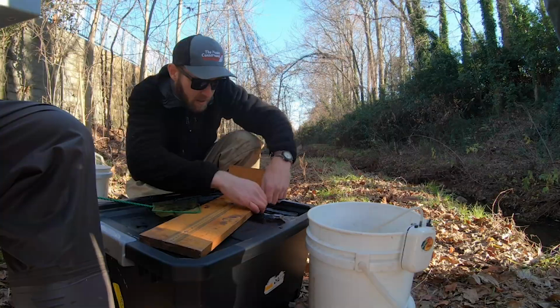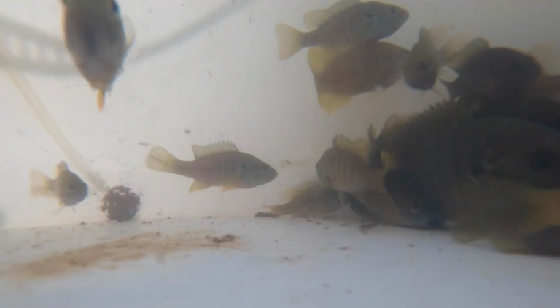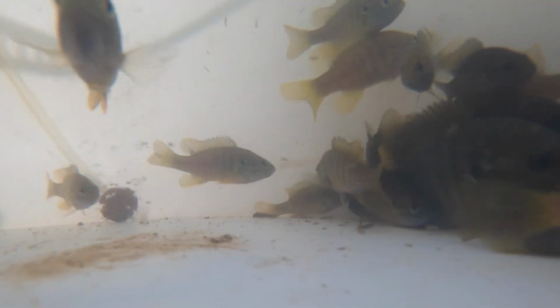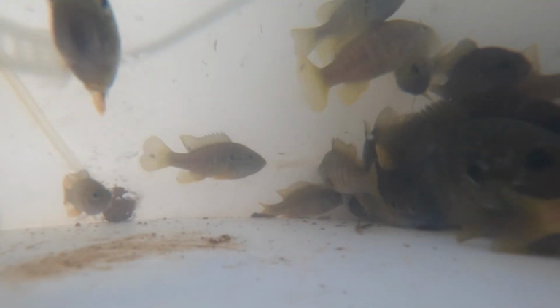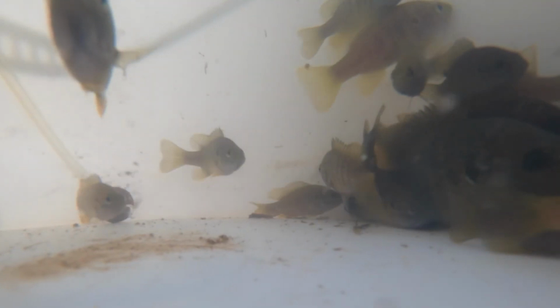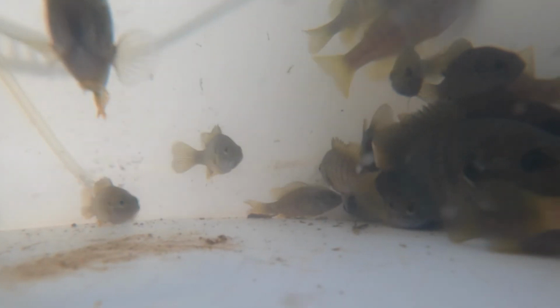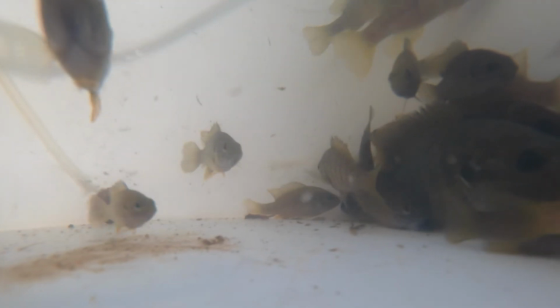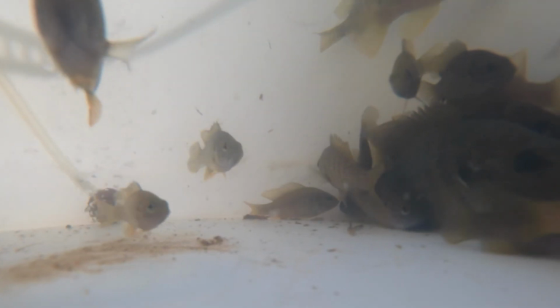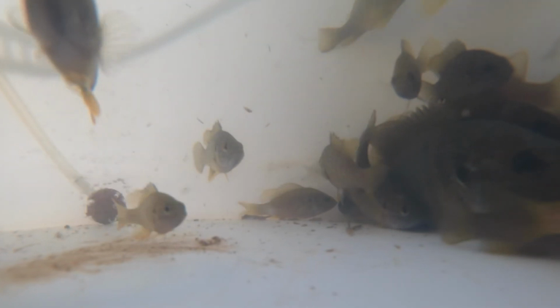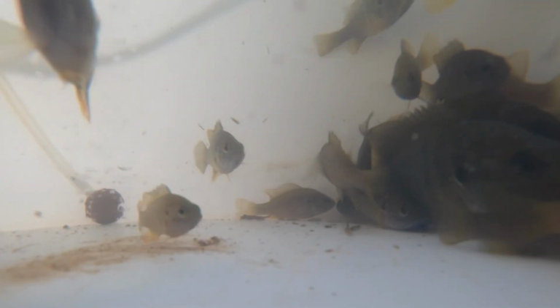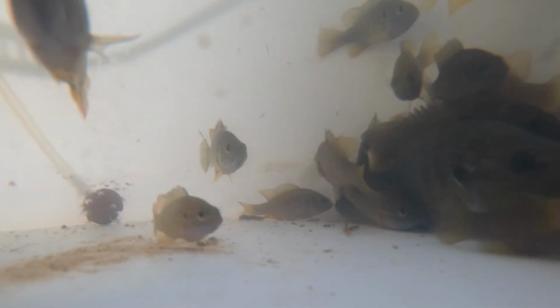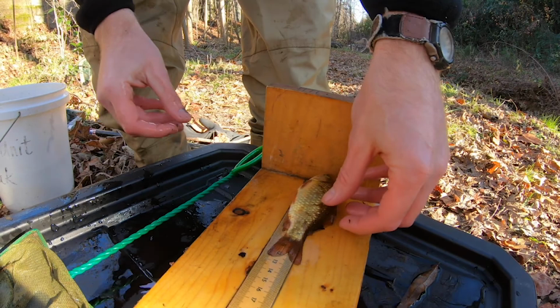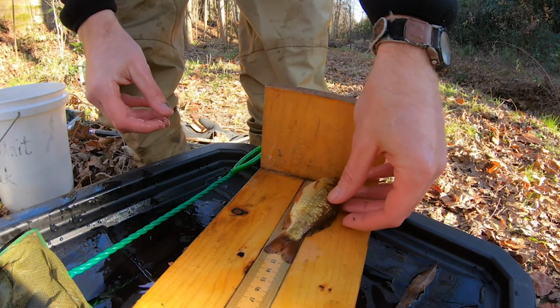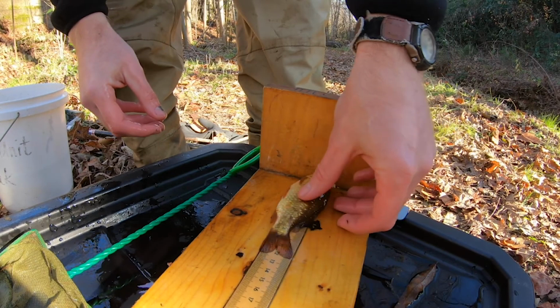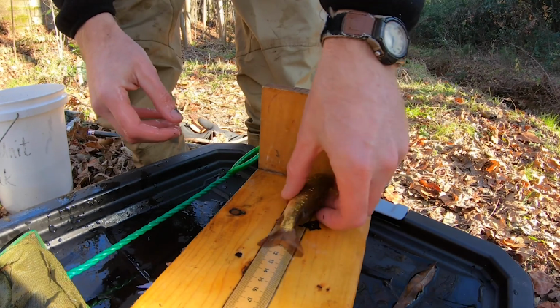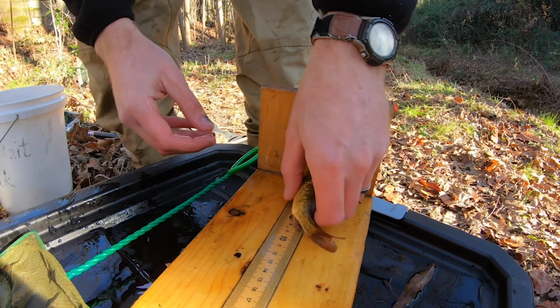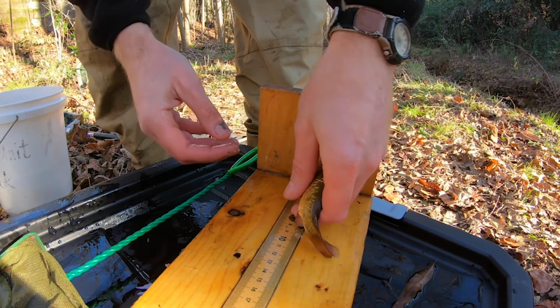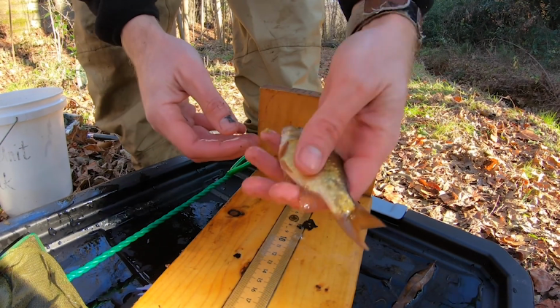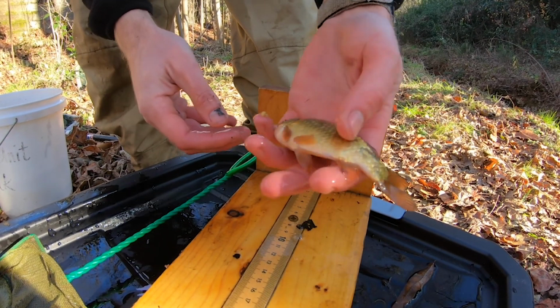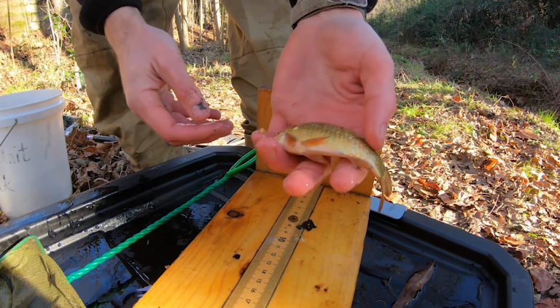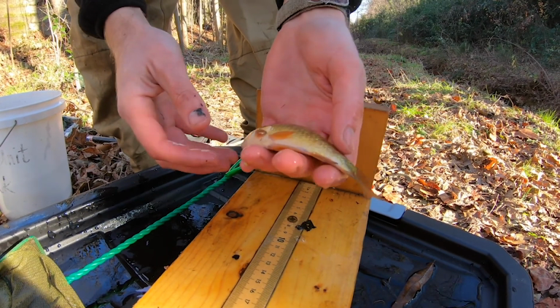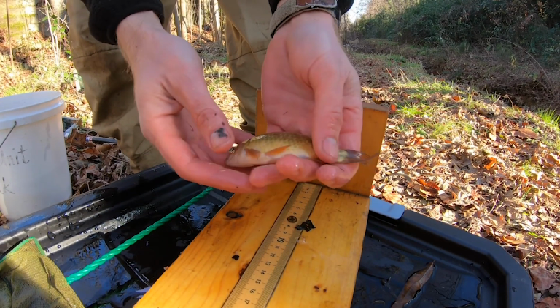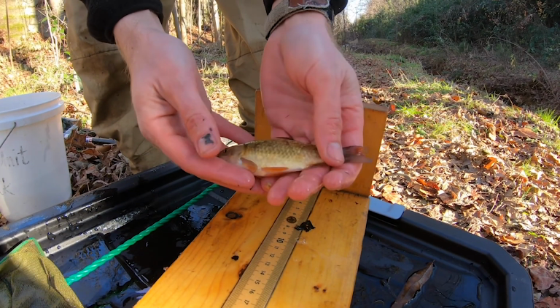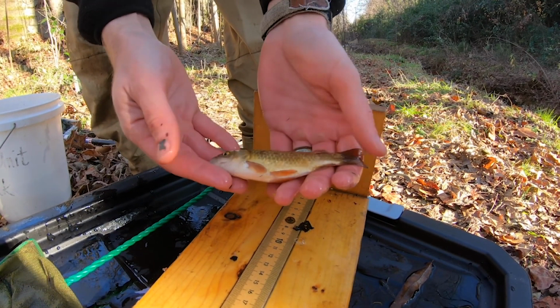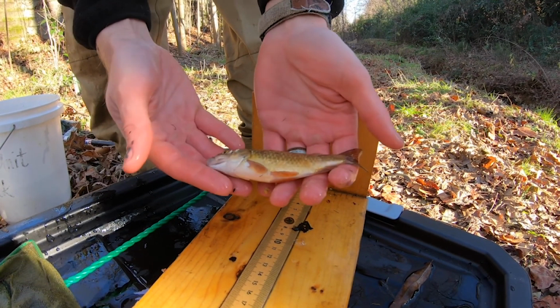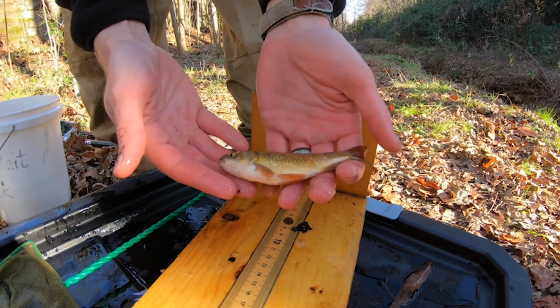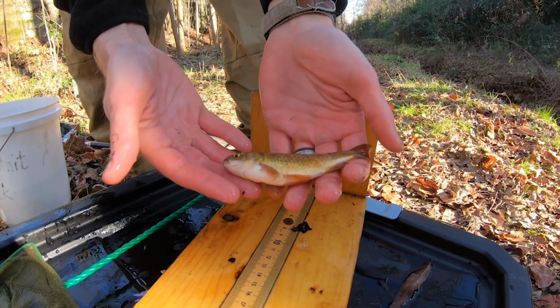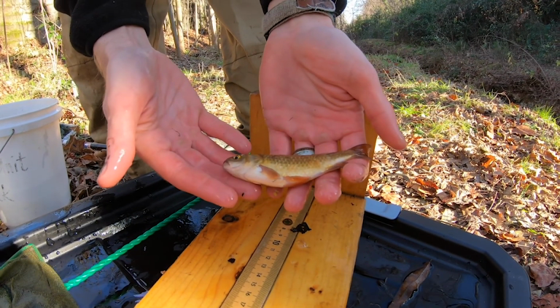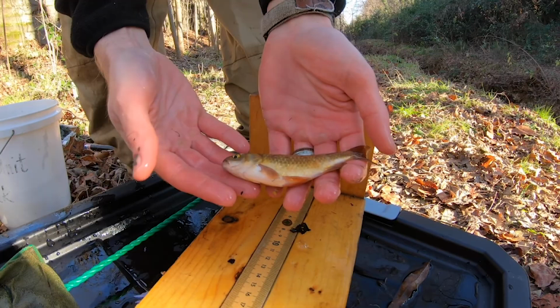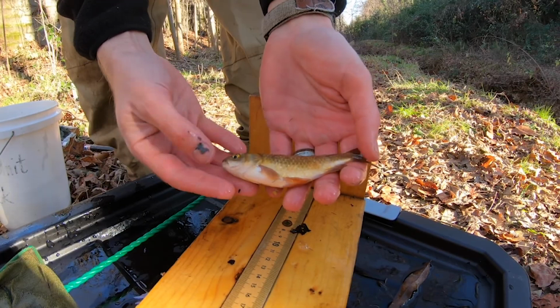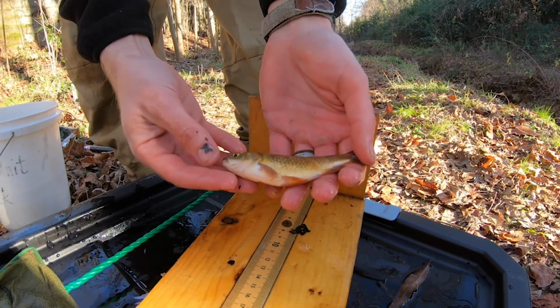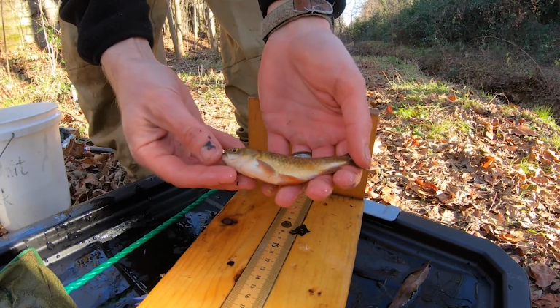We only caught green sunfish this time, except for this goldfish. Hmm, wonder how he got there.